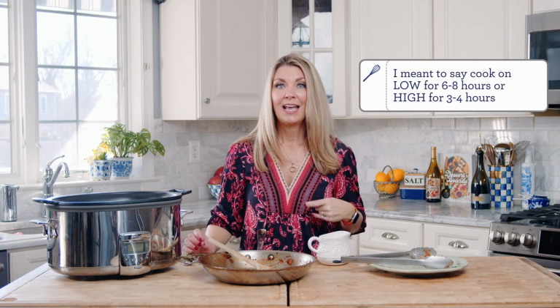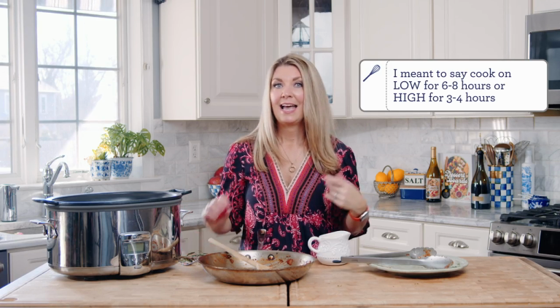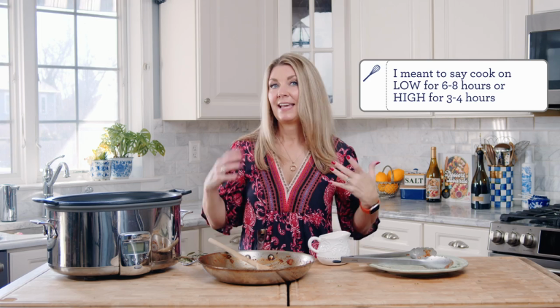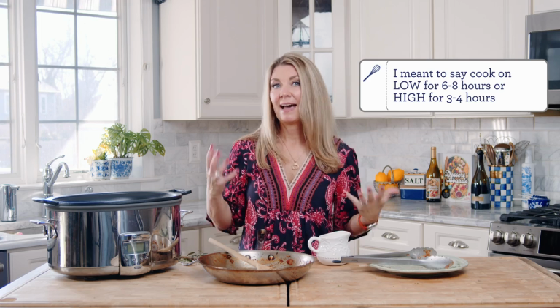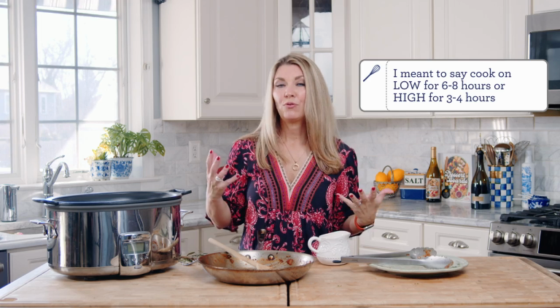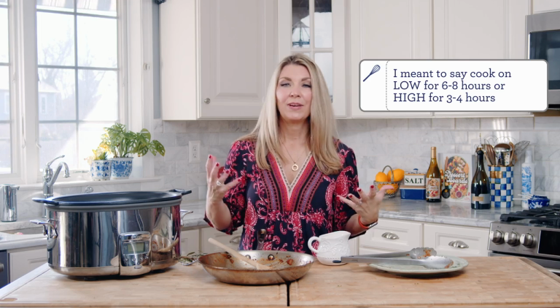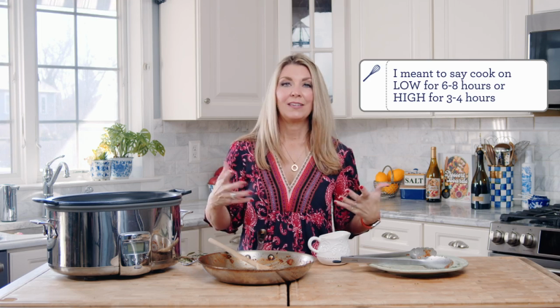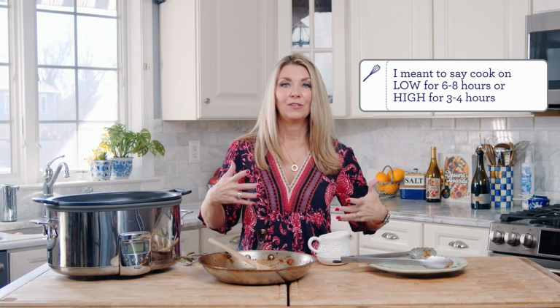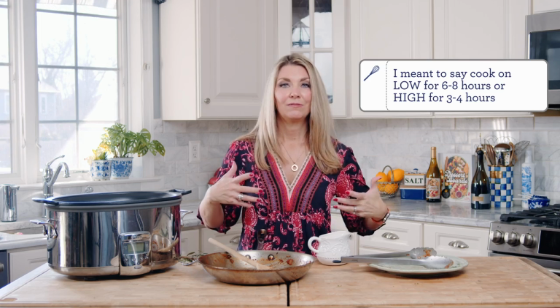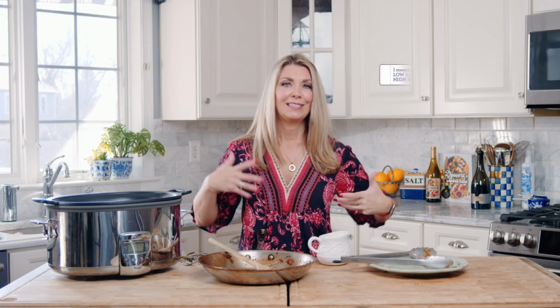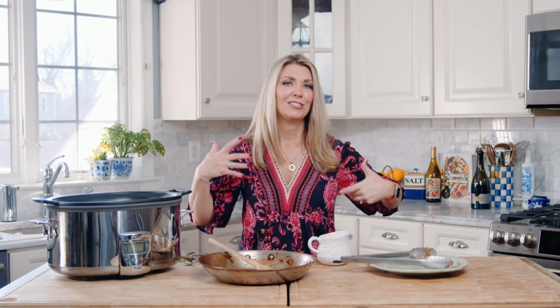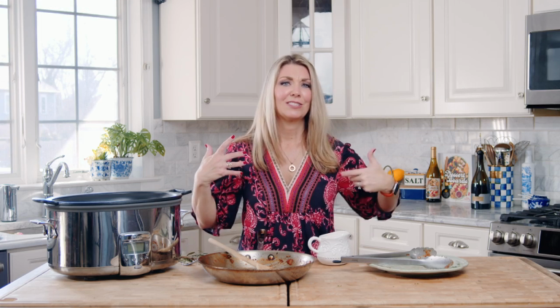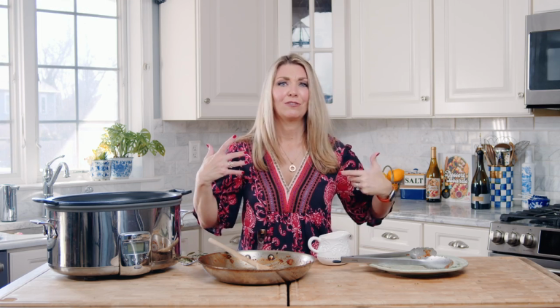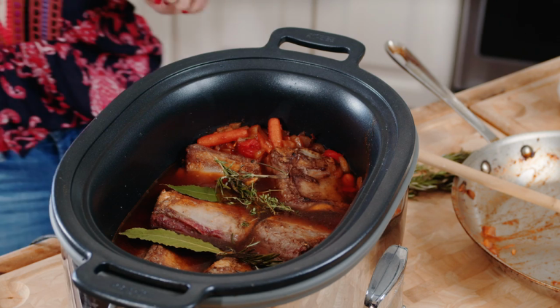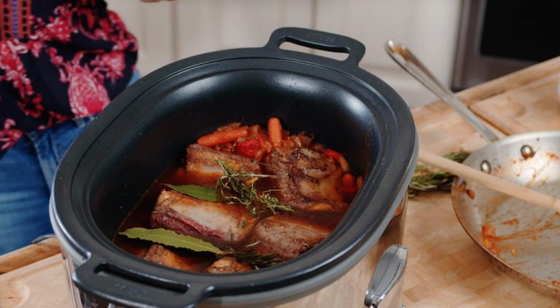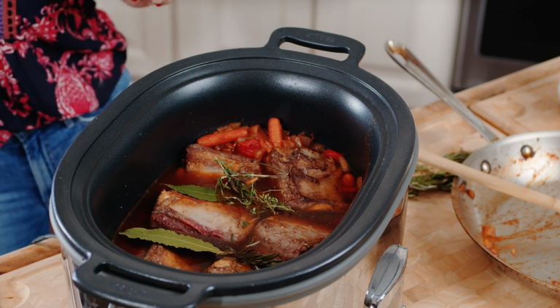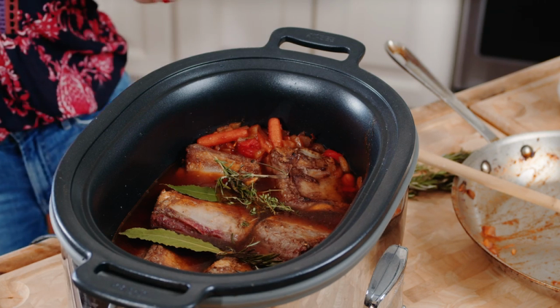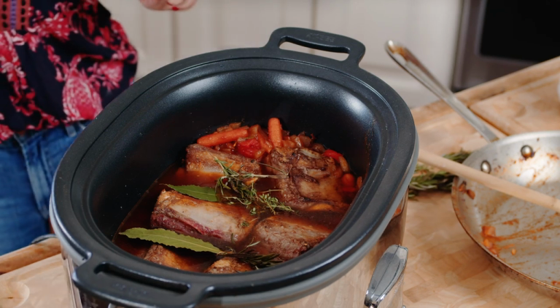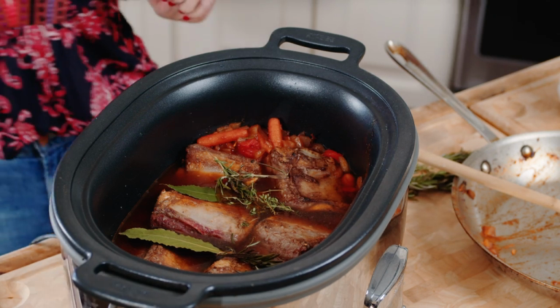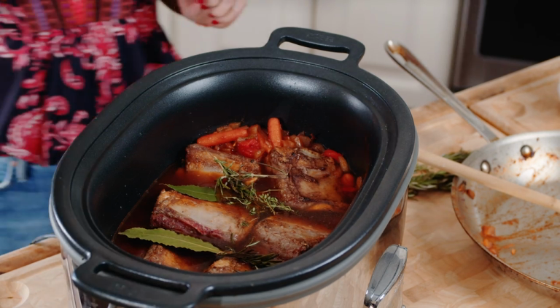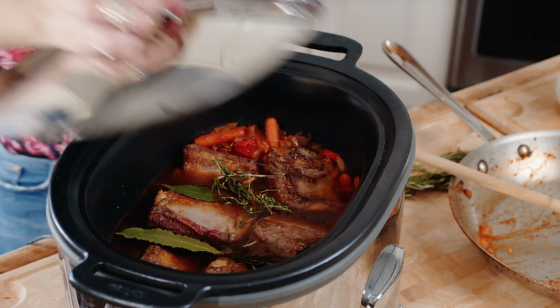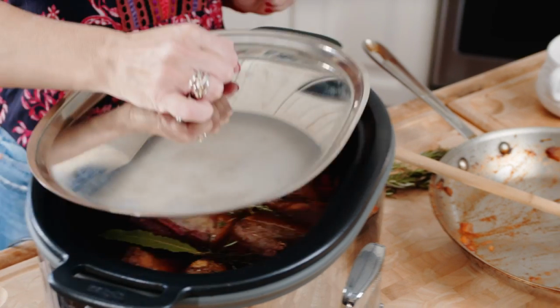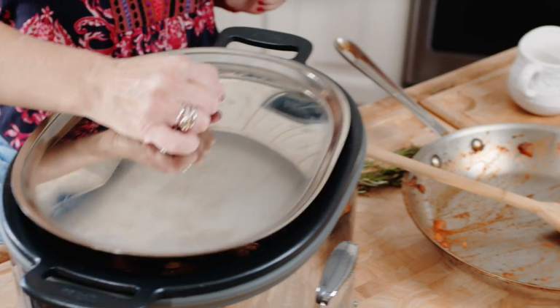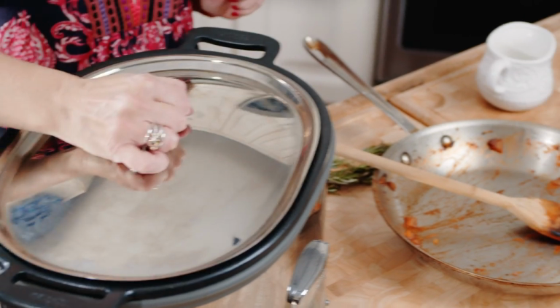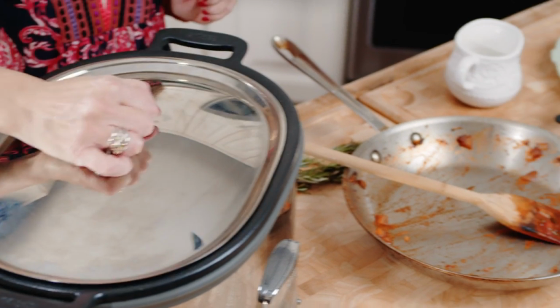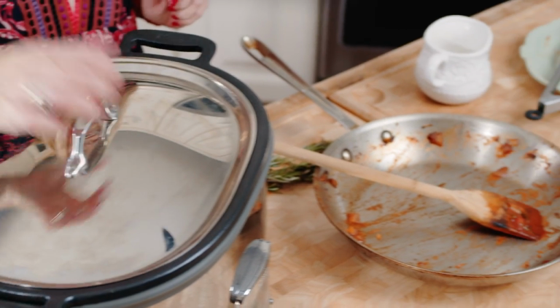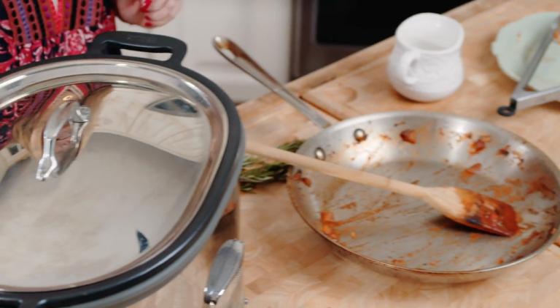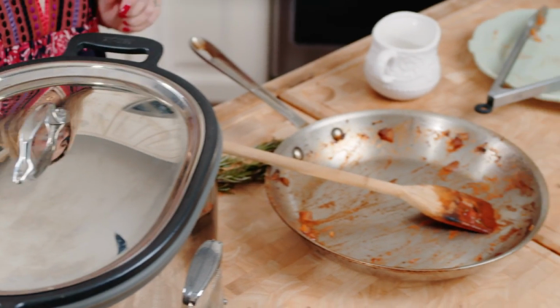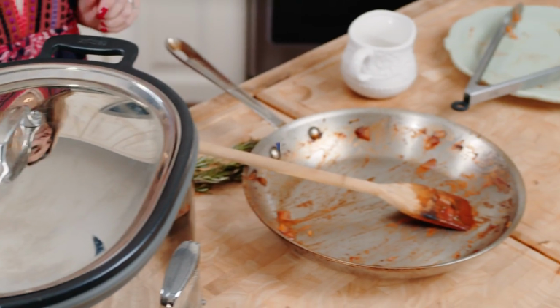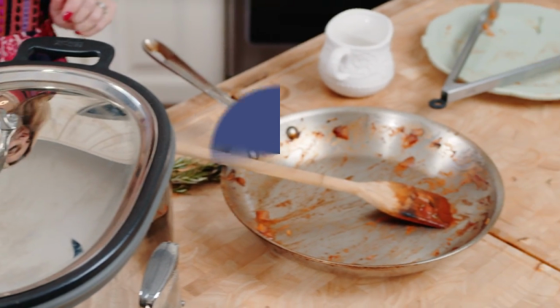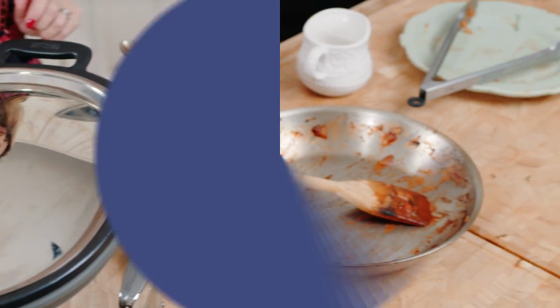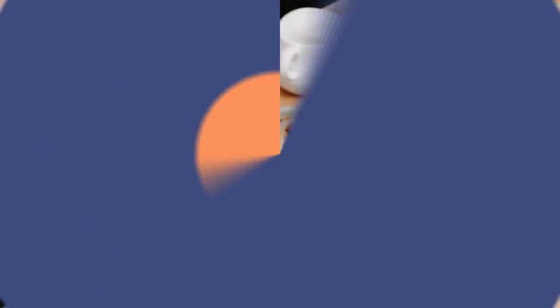Cover it and cook it on high for six to eight hours. At that point, you can just go about your day and dinner will be ready for you when you're ready.